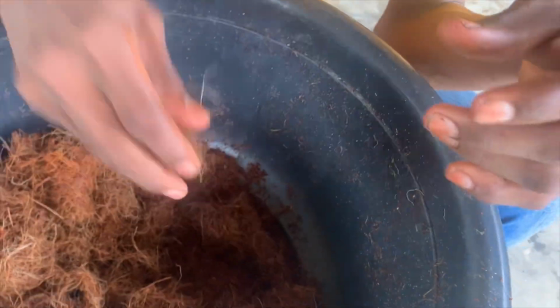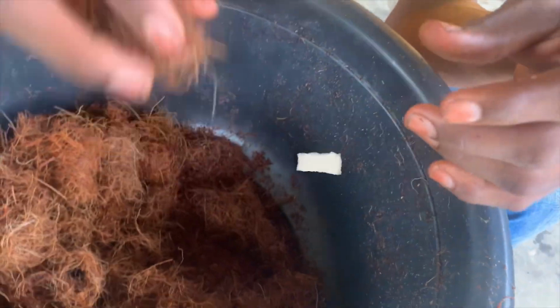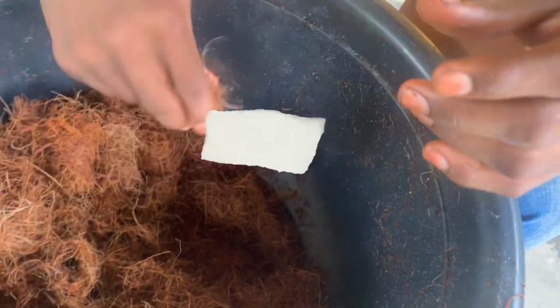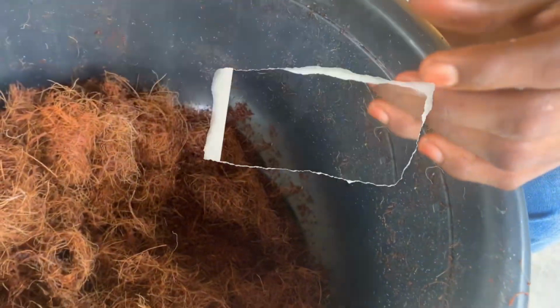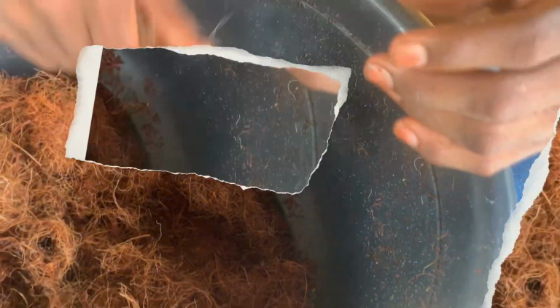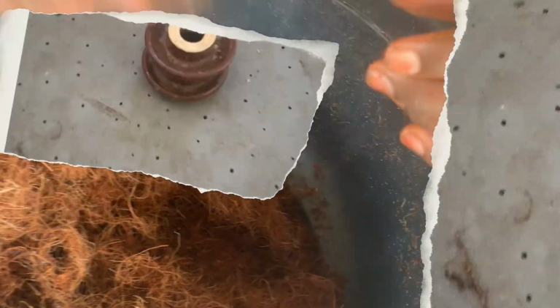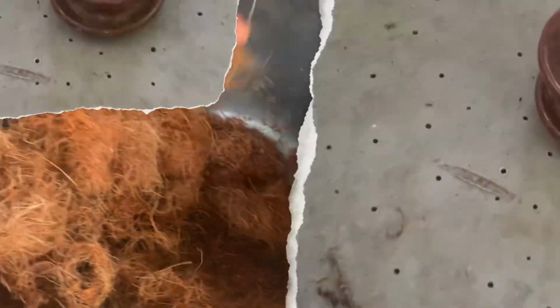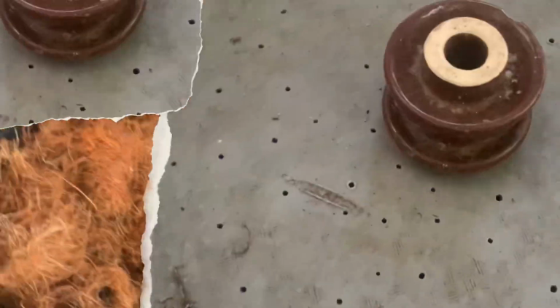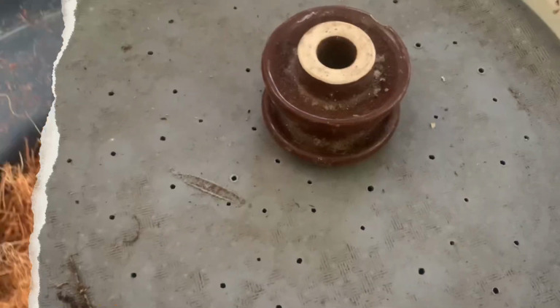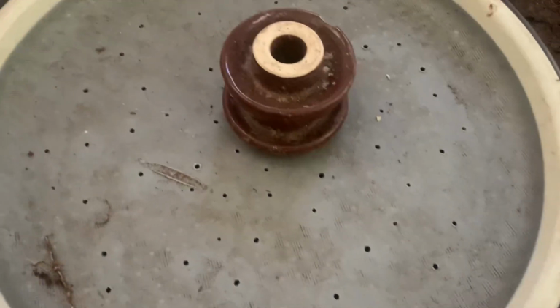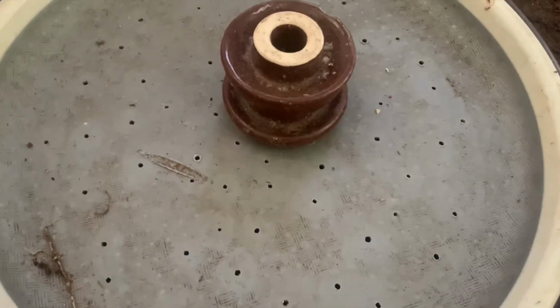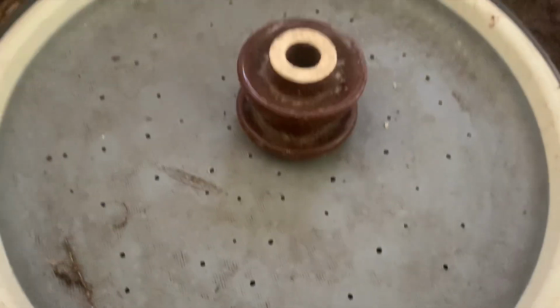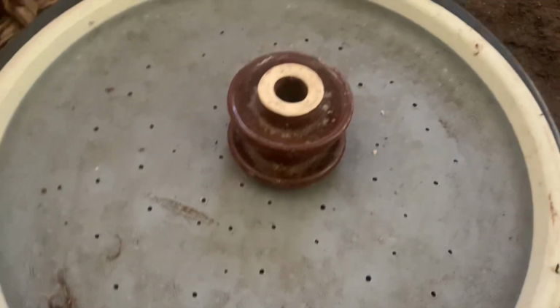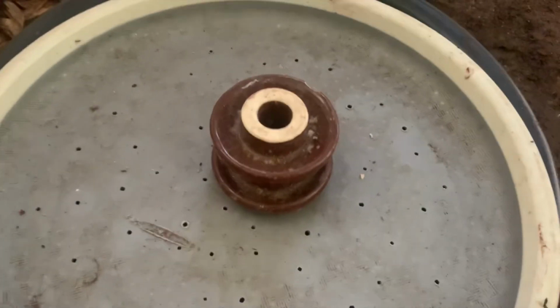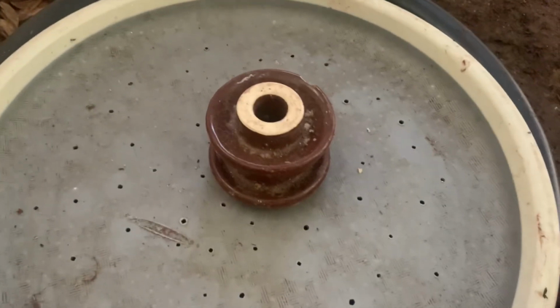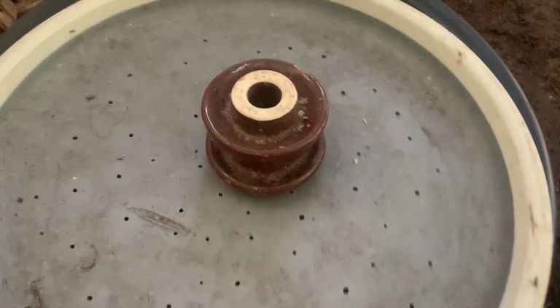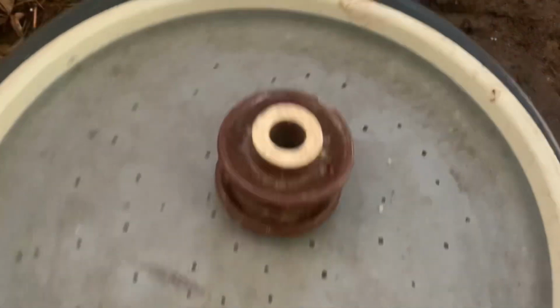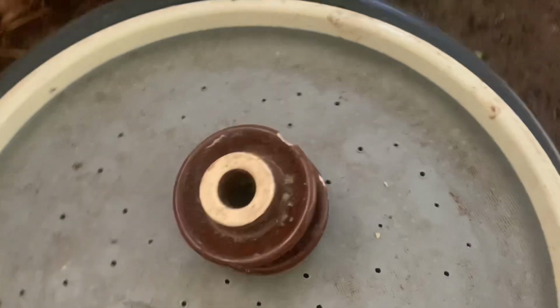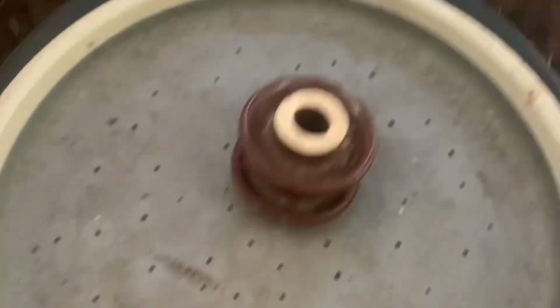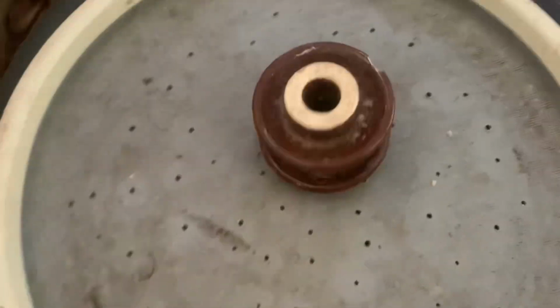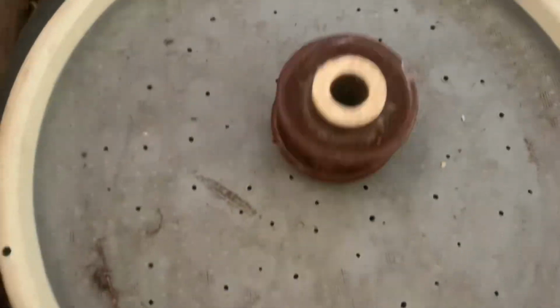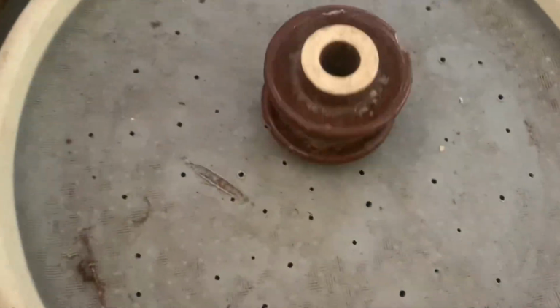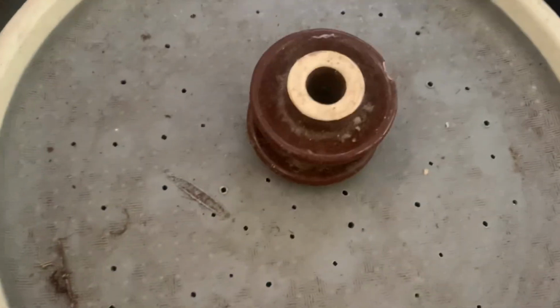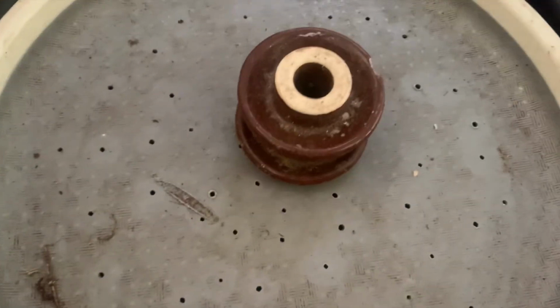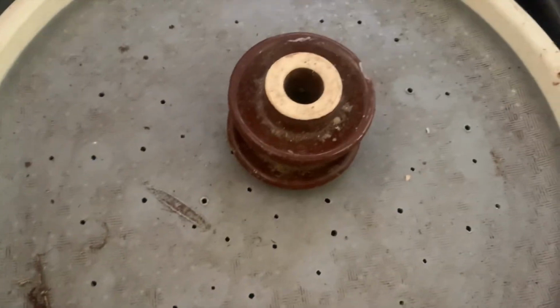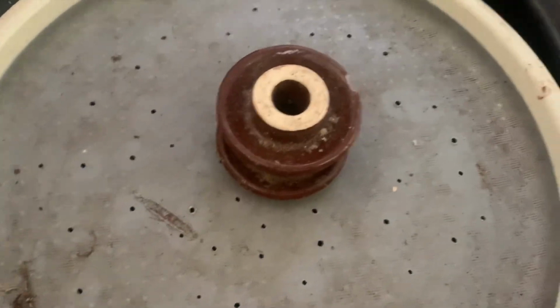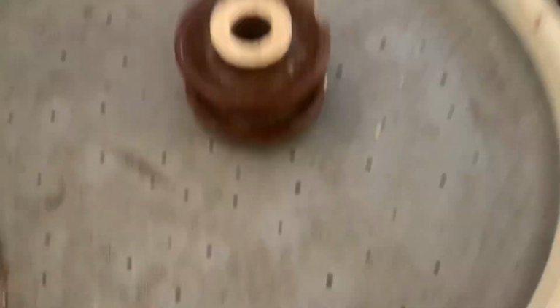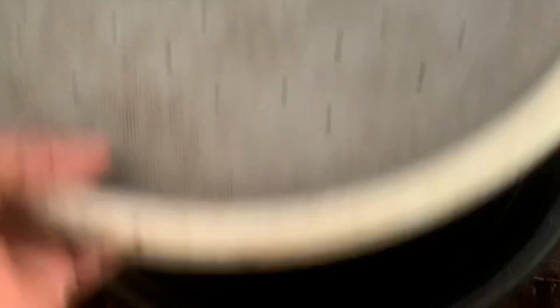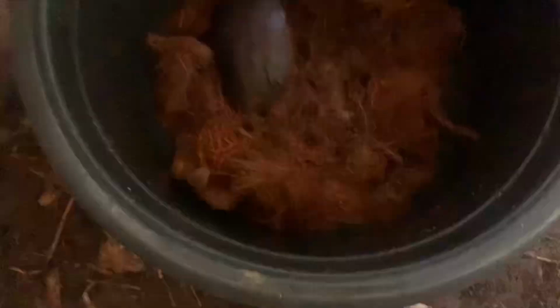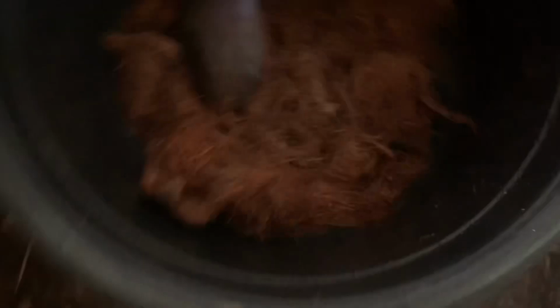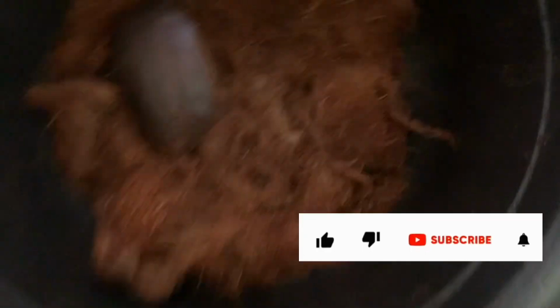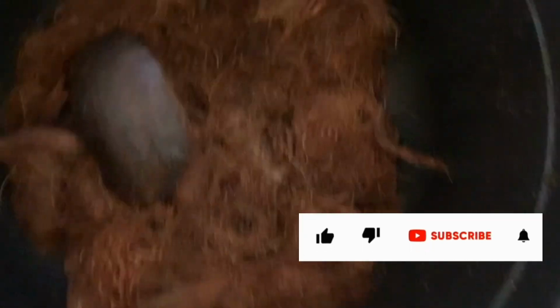This is our panwevo larvae we have put here to turn back to the adult stage.